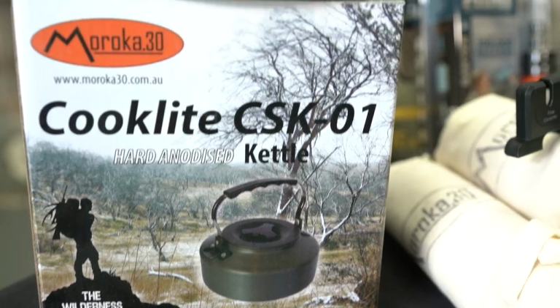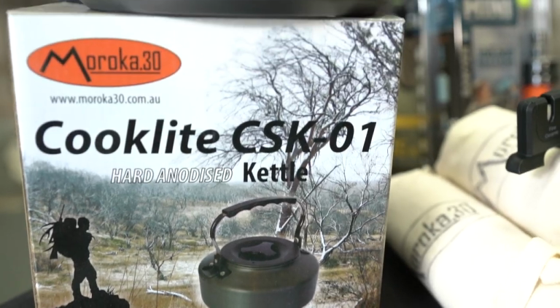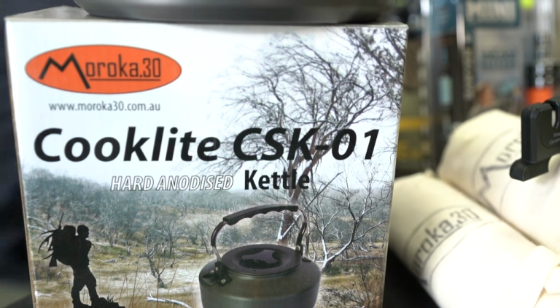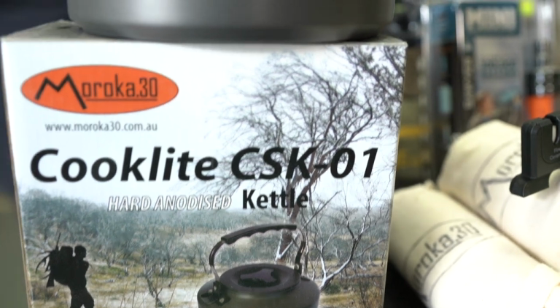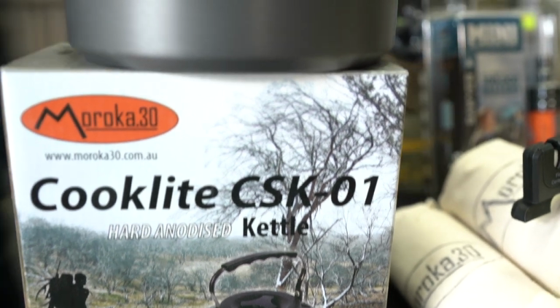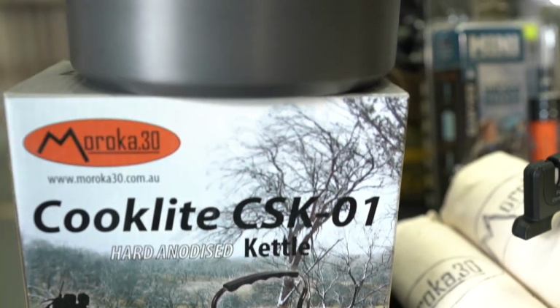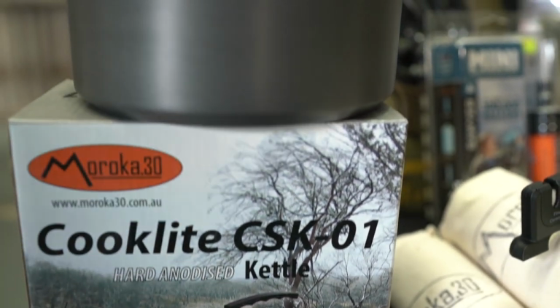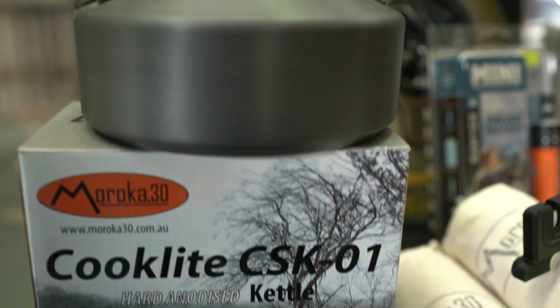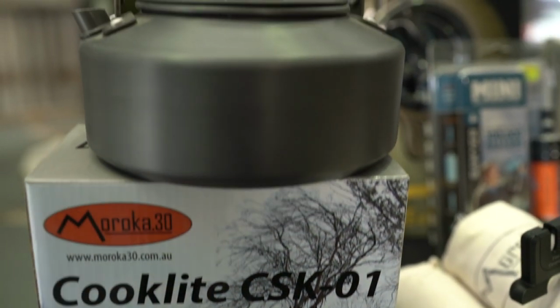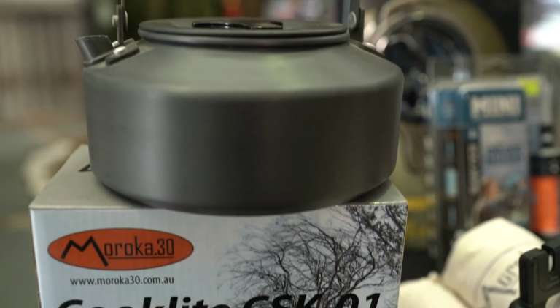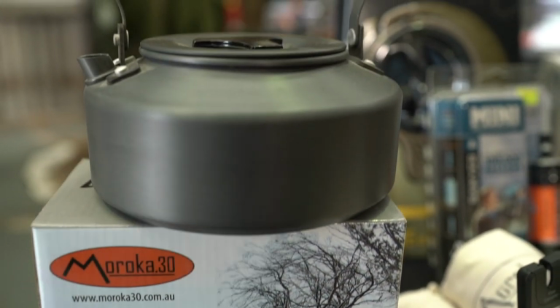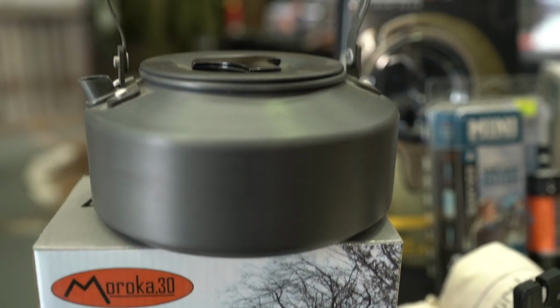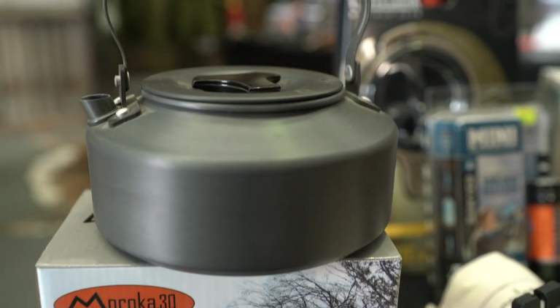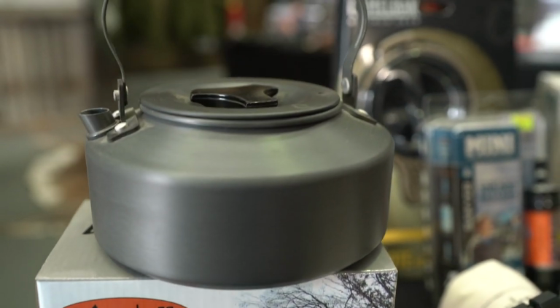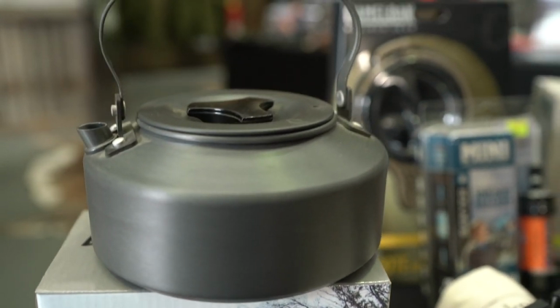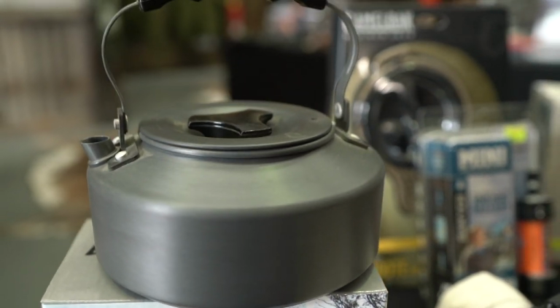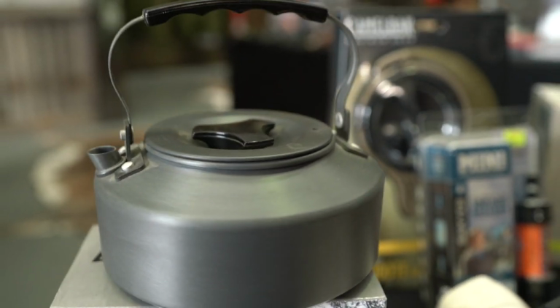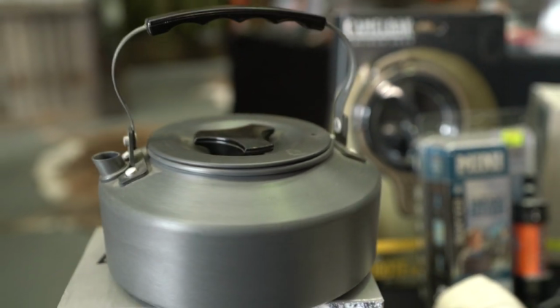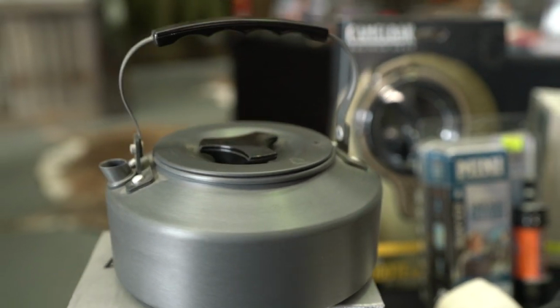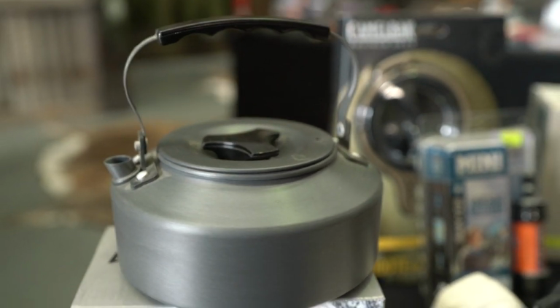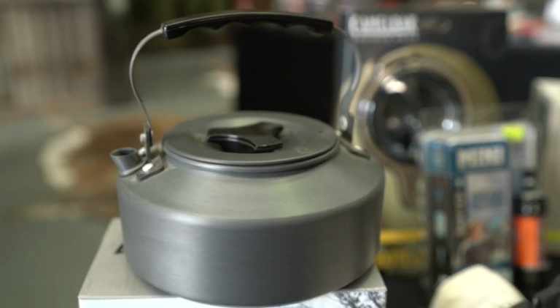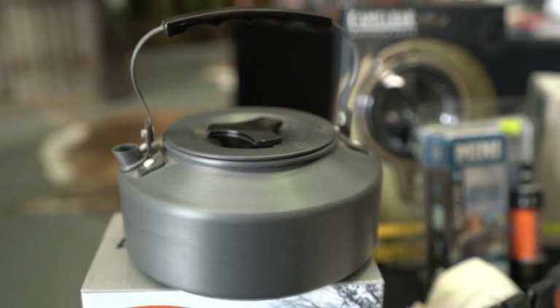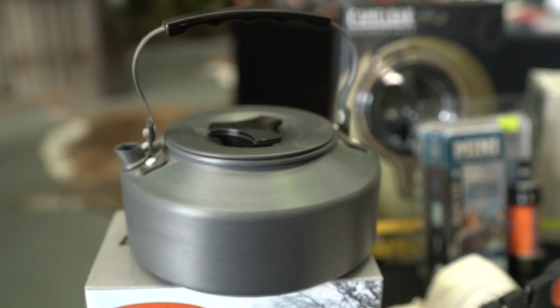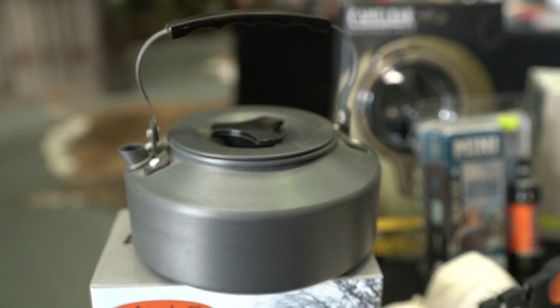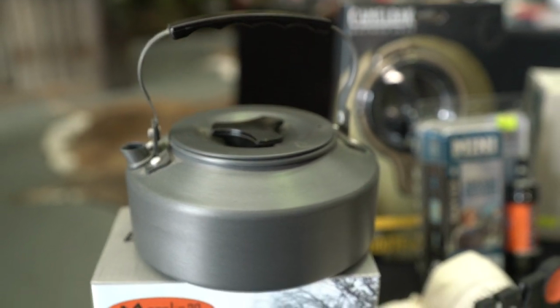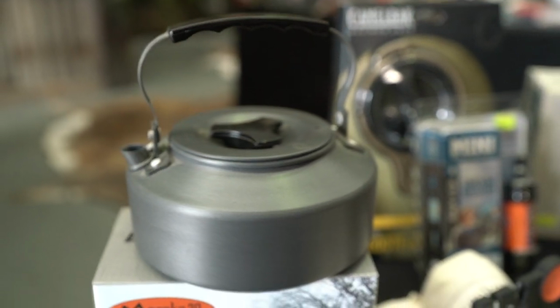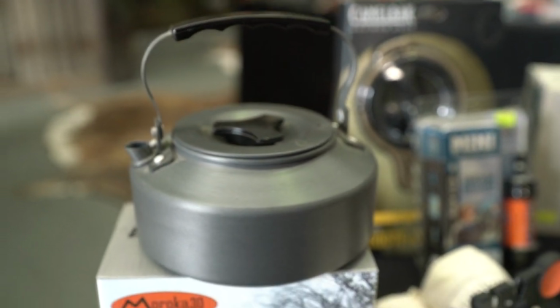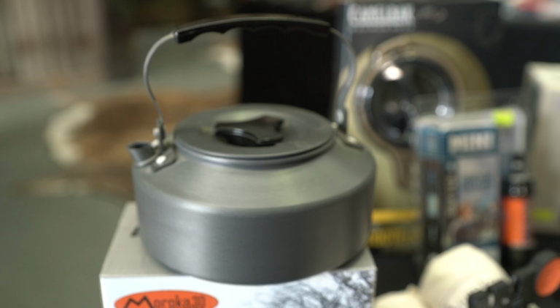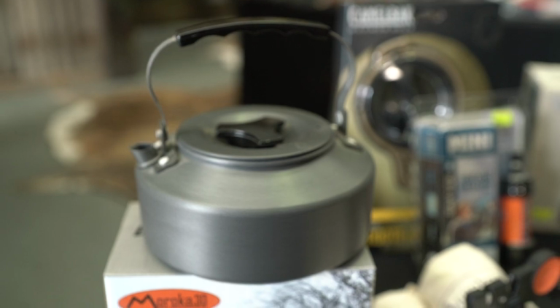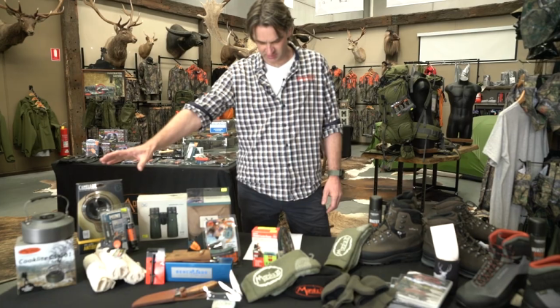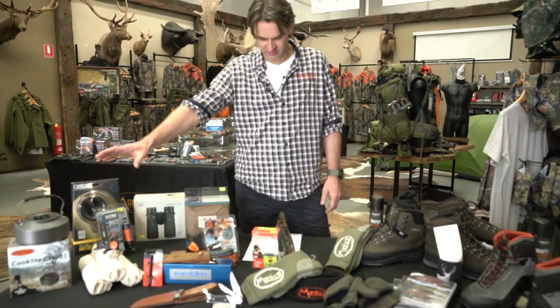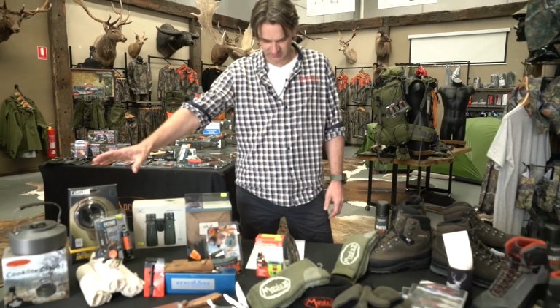Starting over here, we've got our Cooklight Kettle on its own at $14.99. That's a pretty good deal.